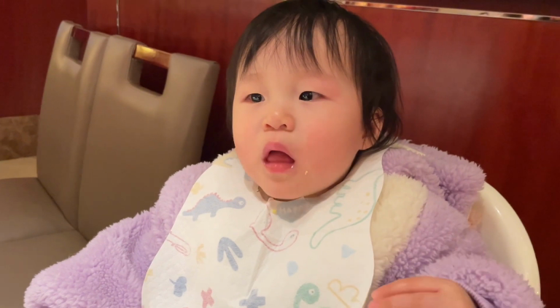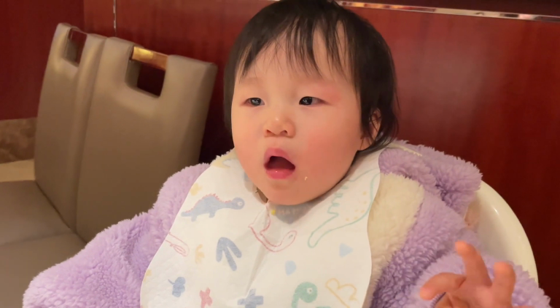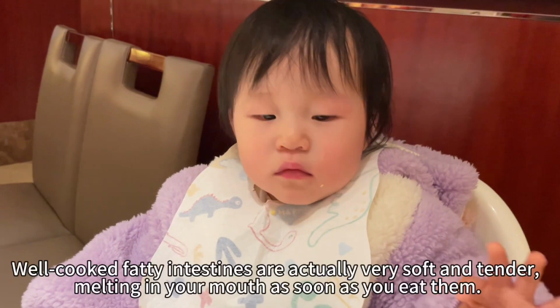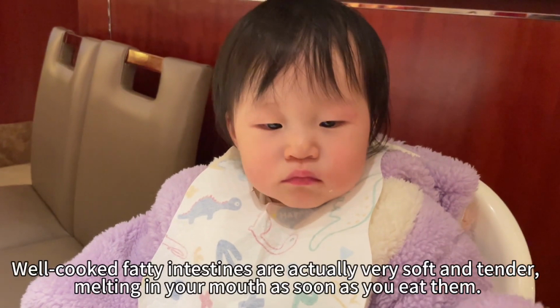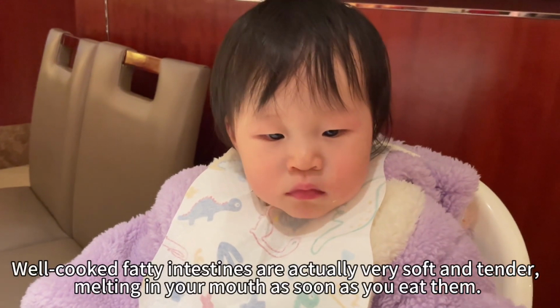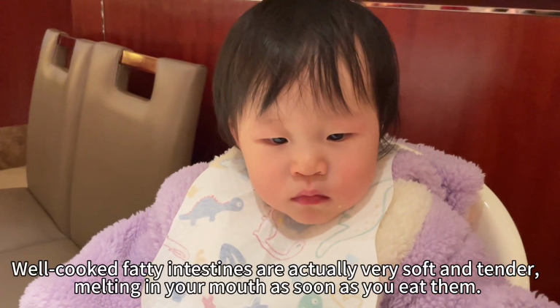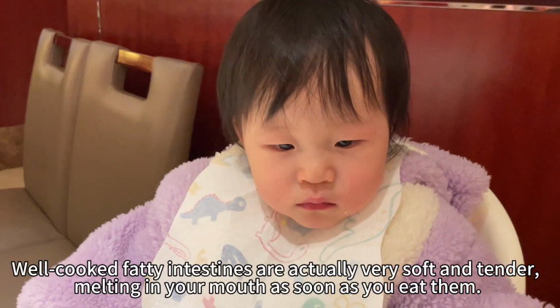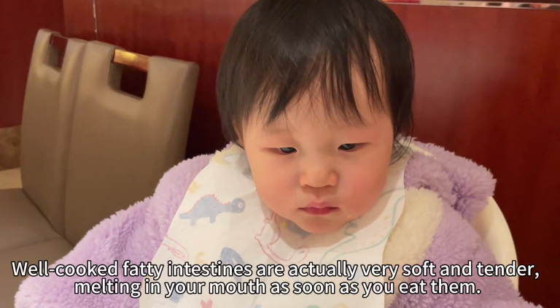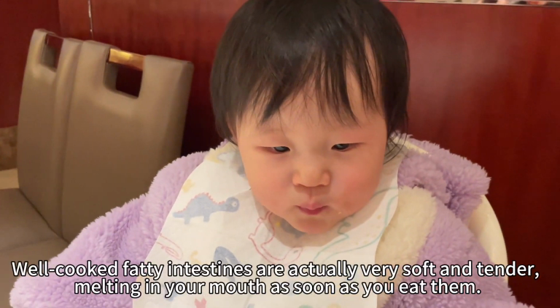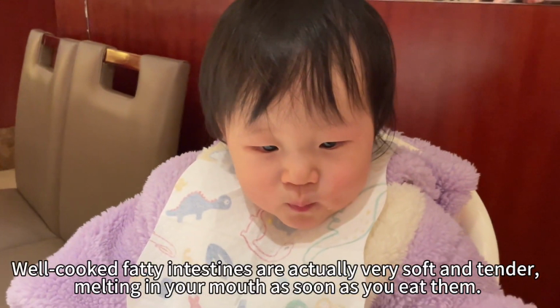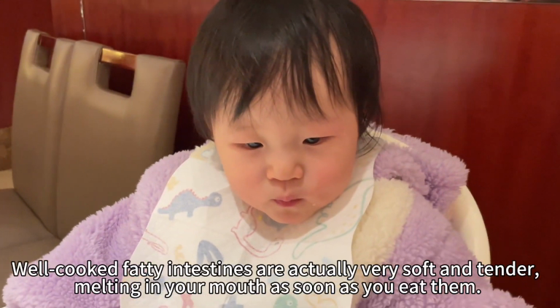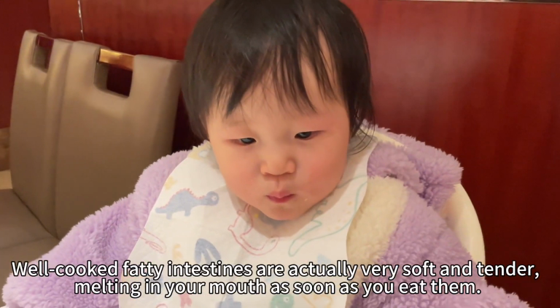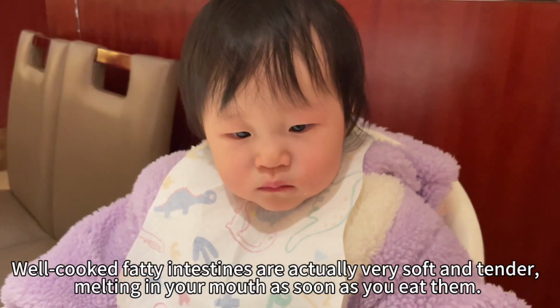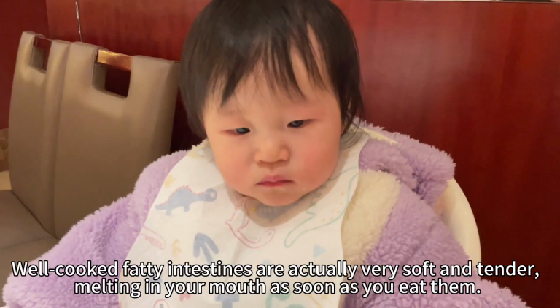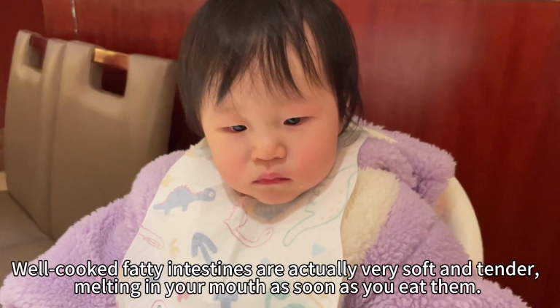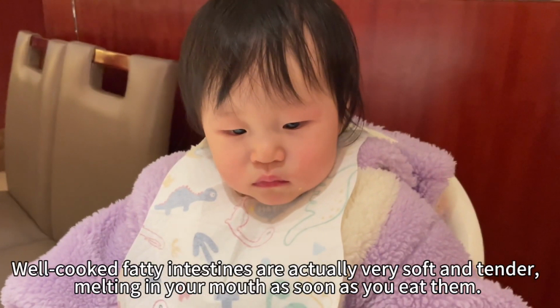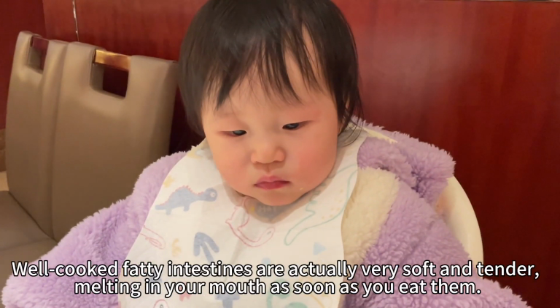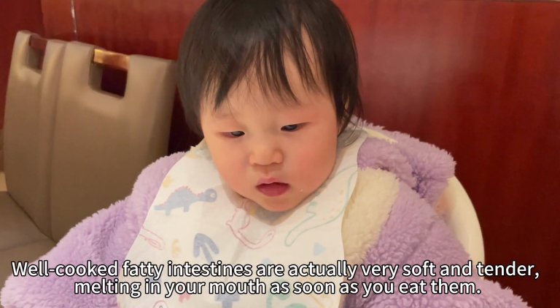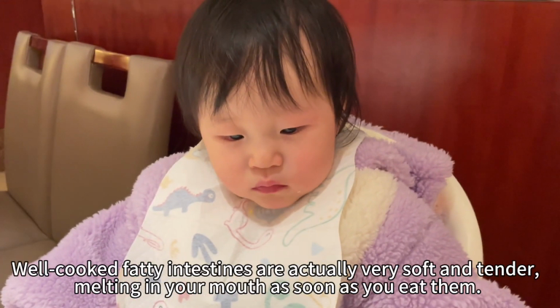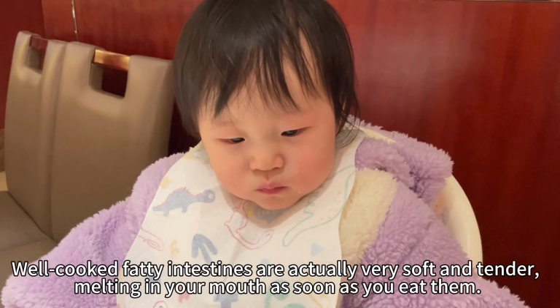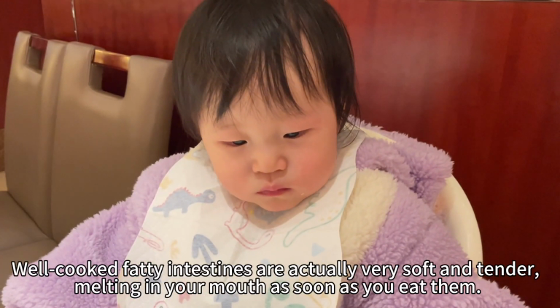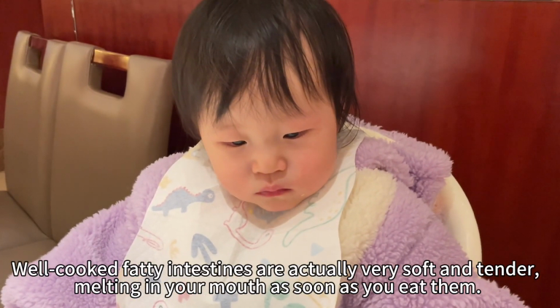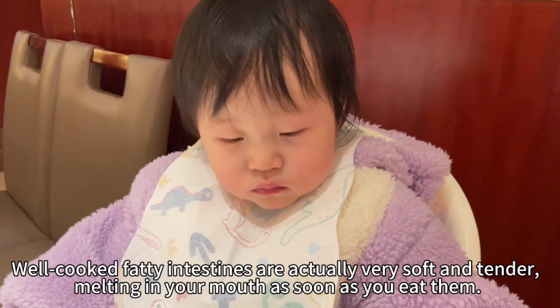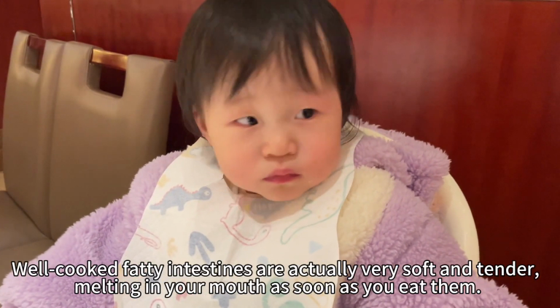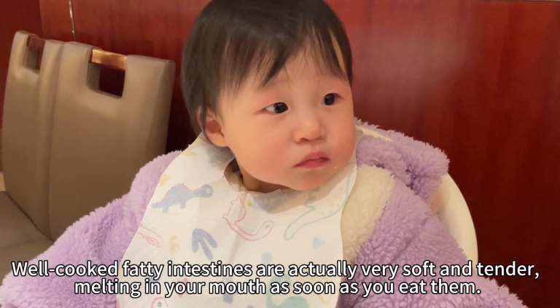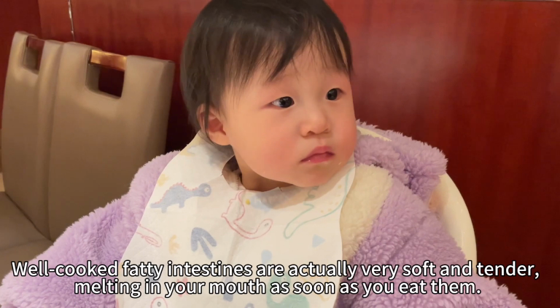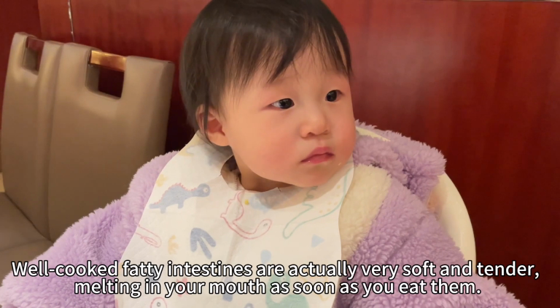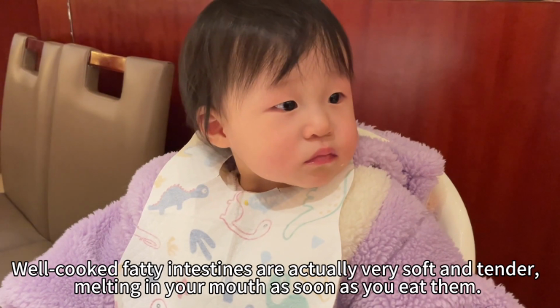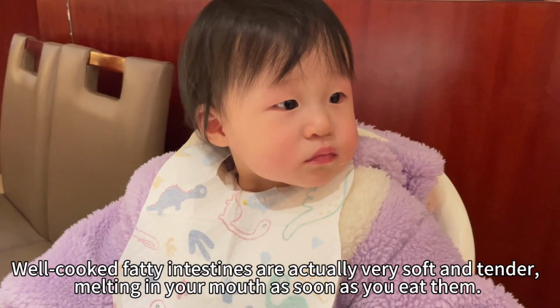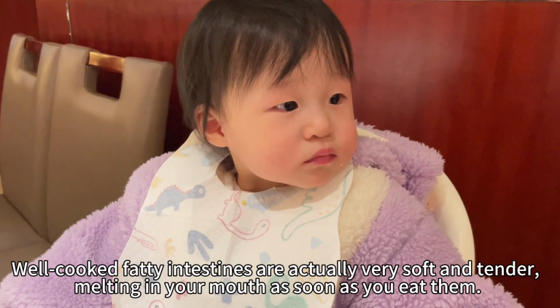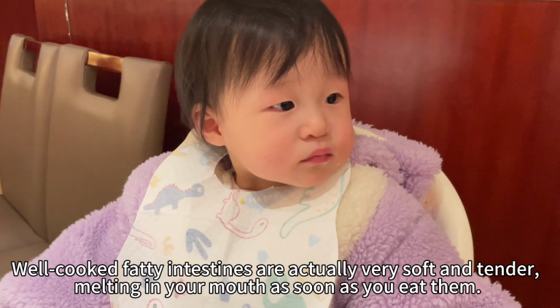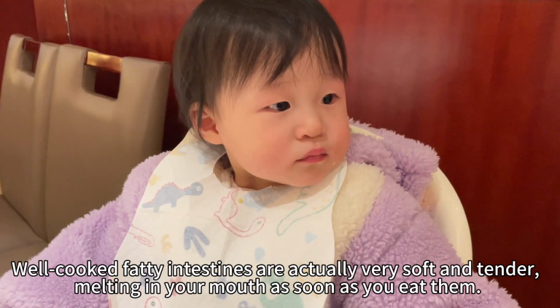Well-cooked fatty intestines are actually very soft and tender, melting in your mouth as soon as you eat them.